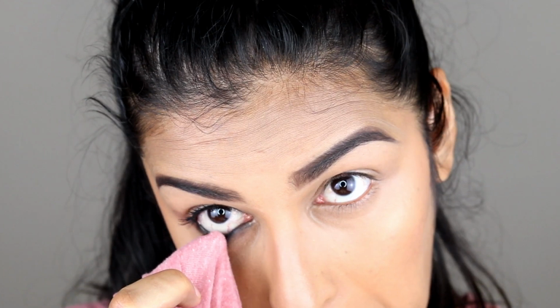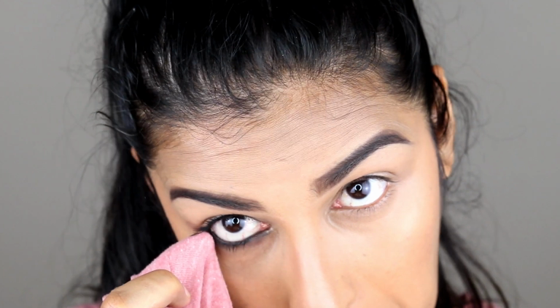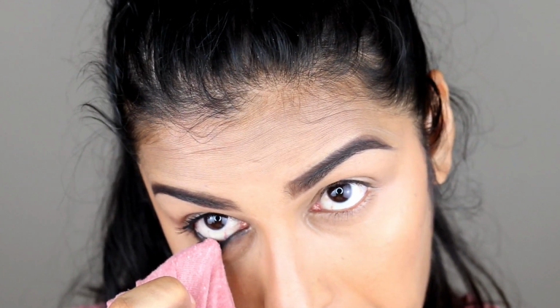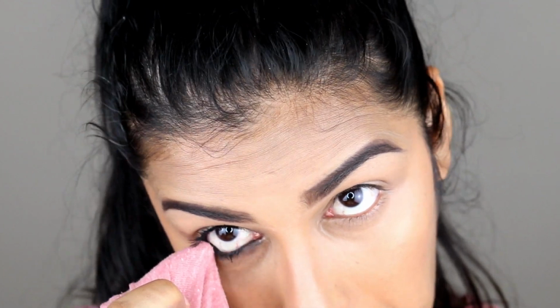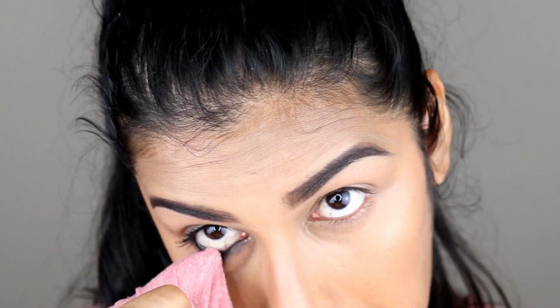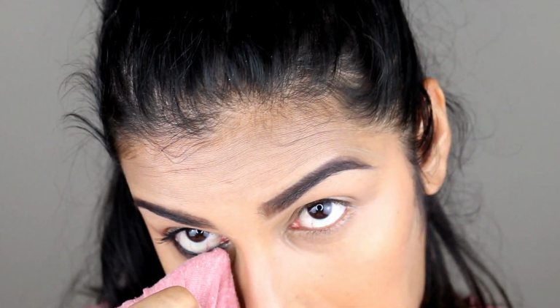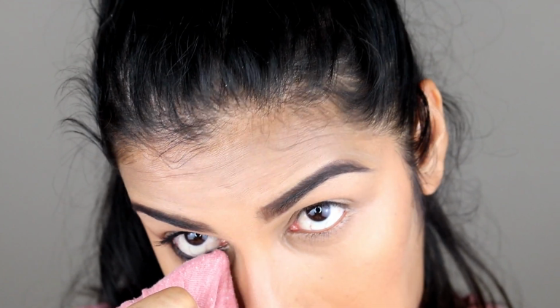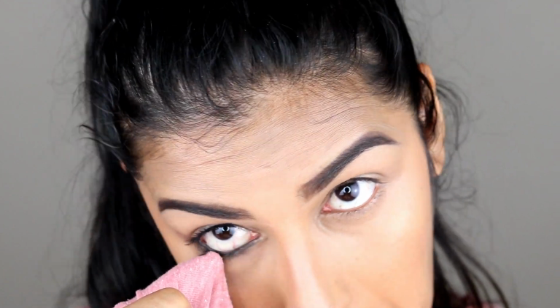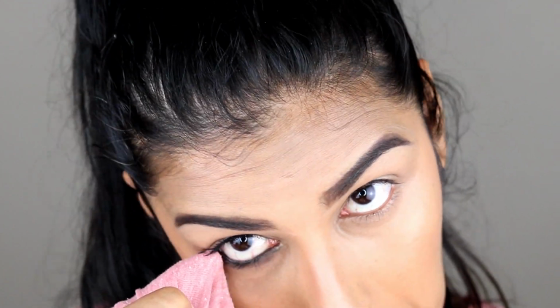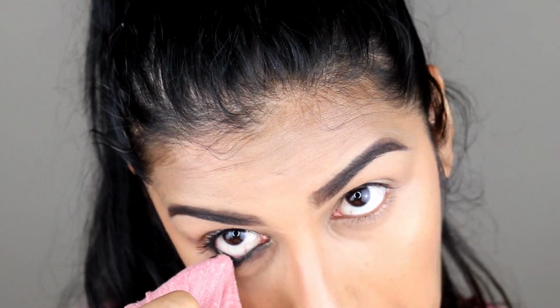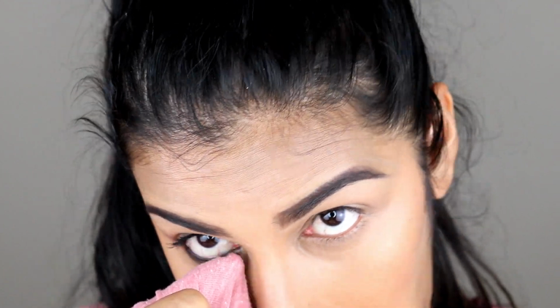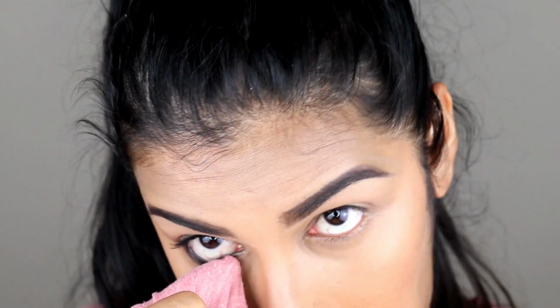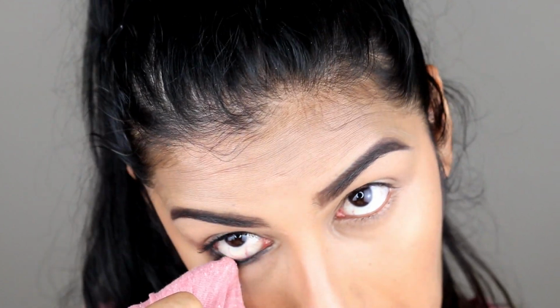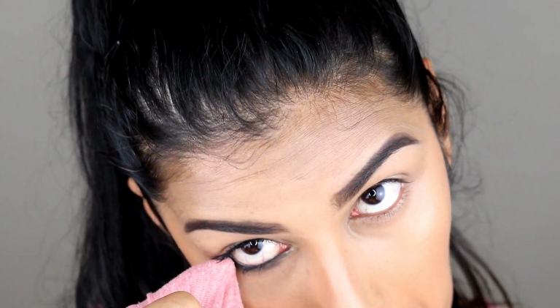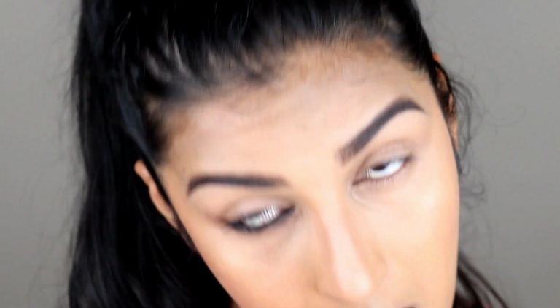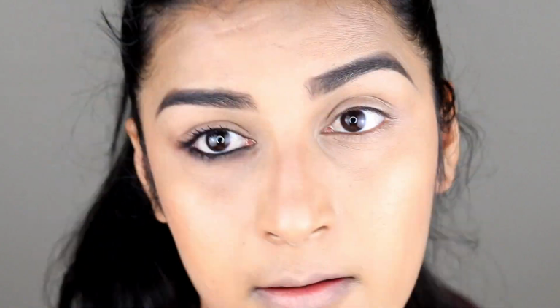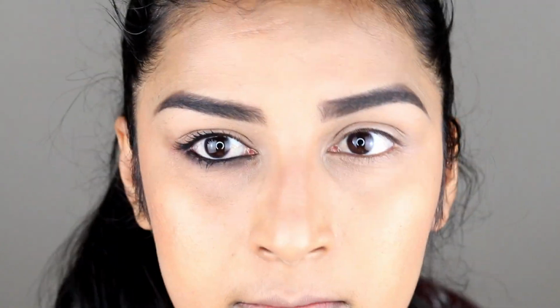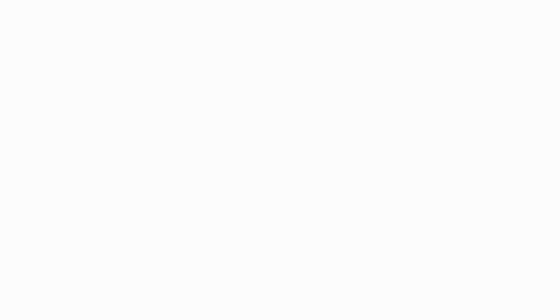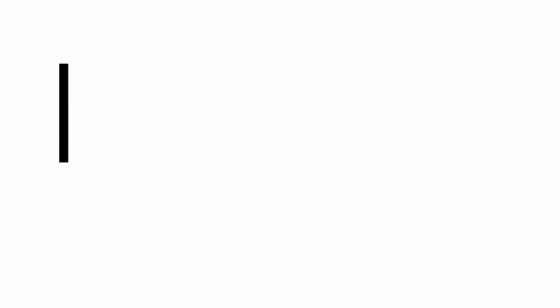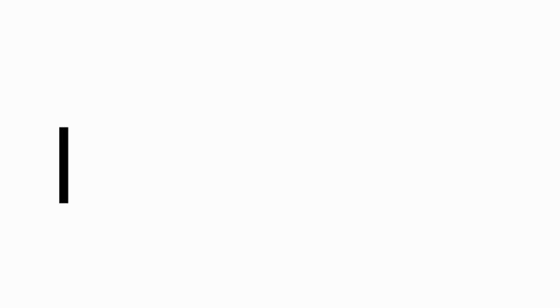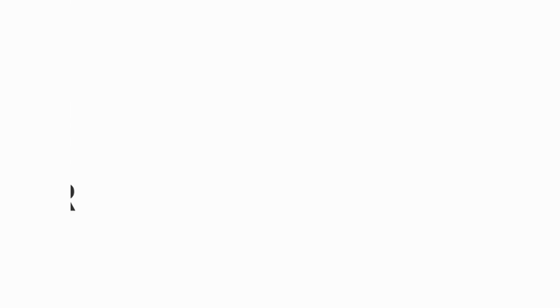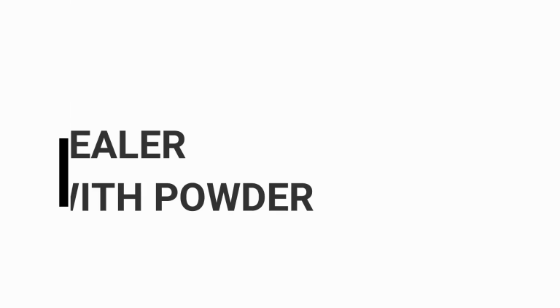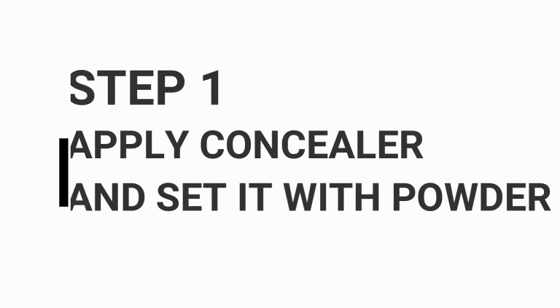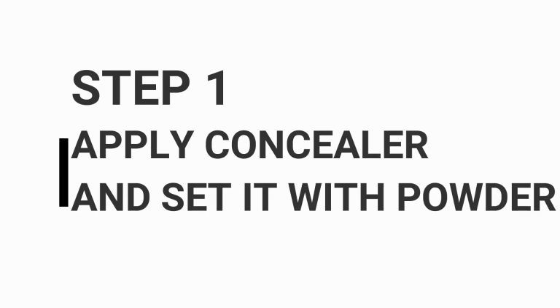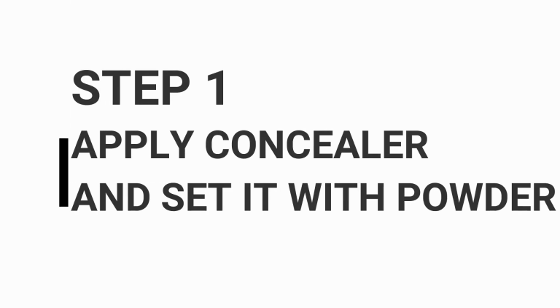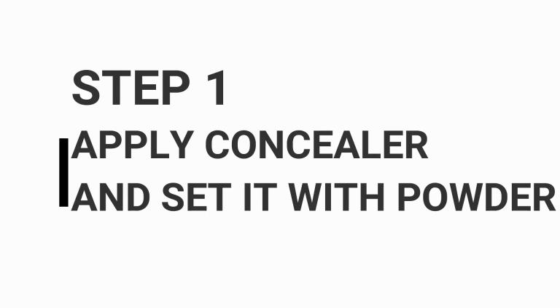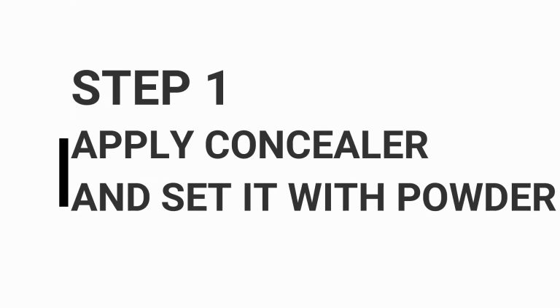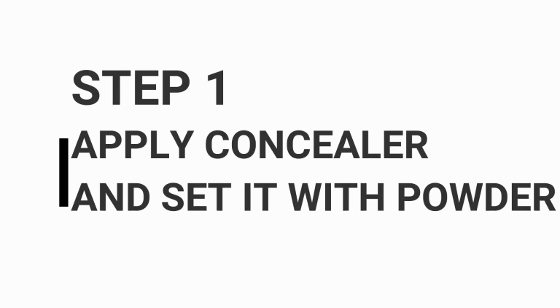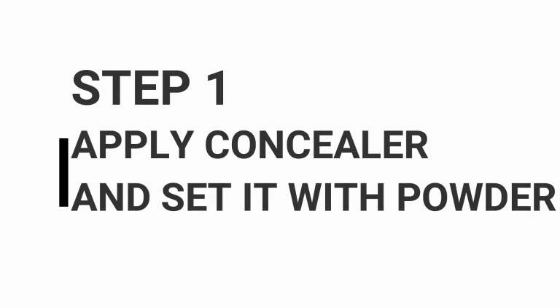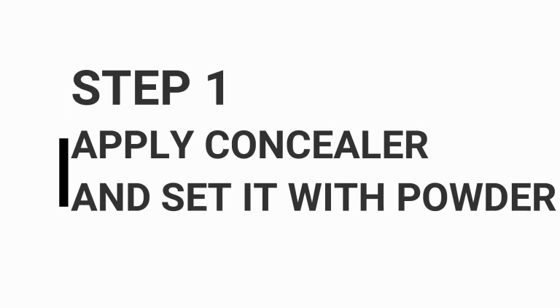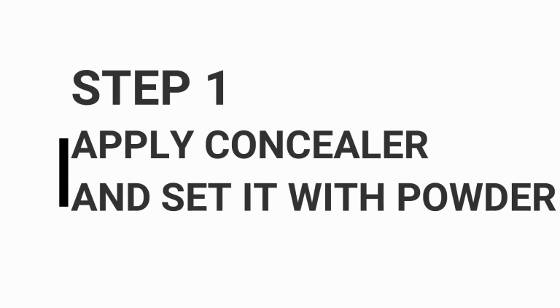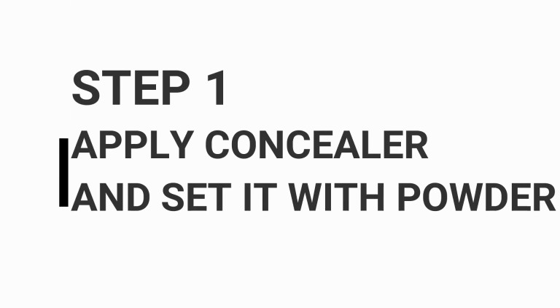We are going to test it later and we are going to see if my kajal smudges or not. So let's start.